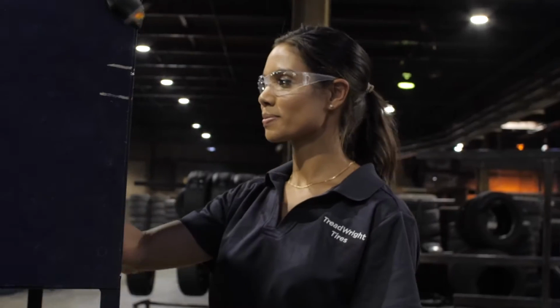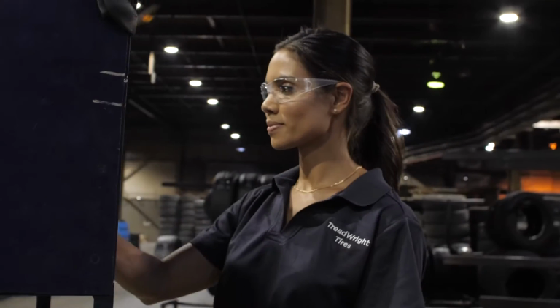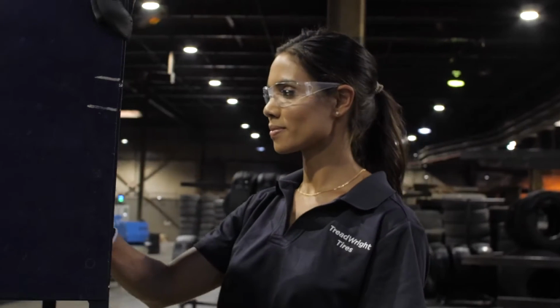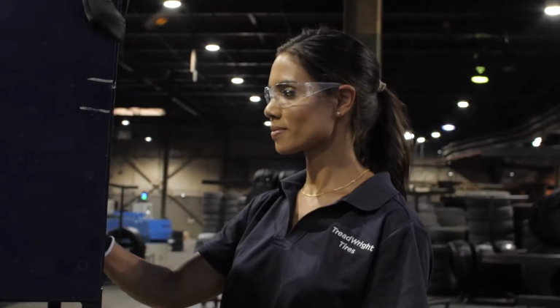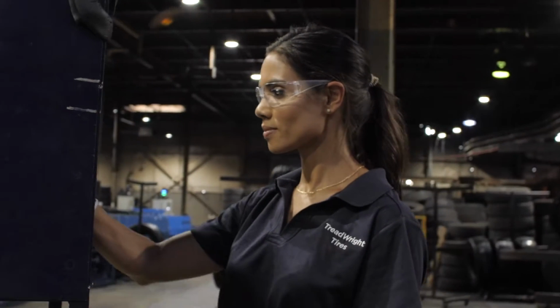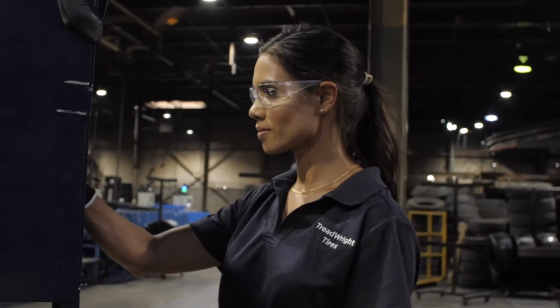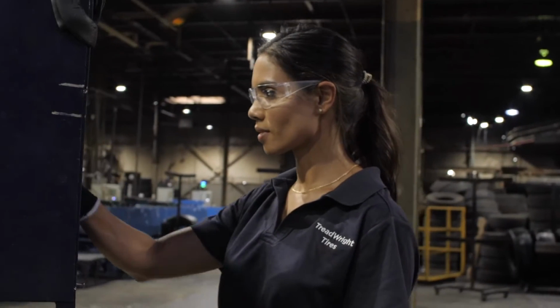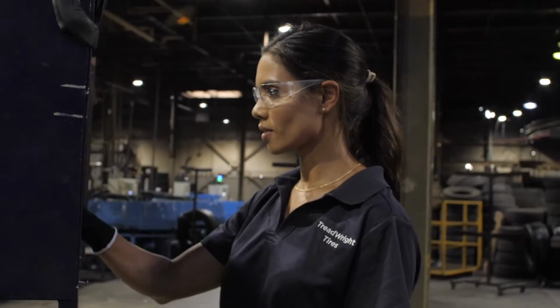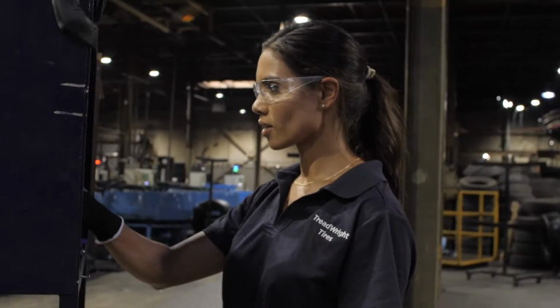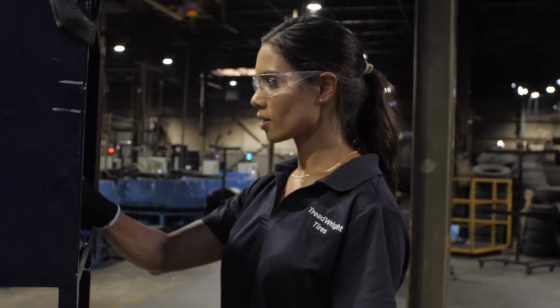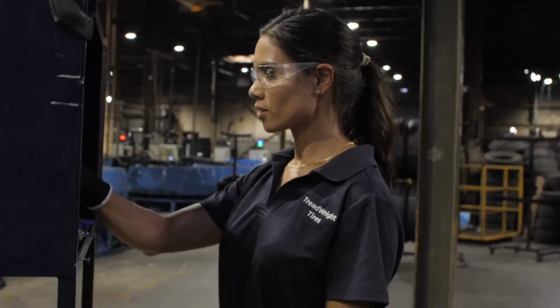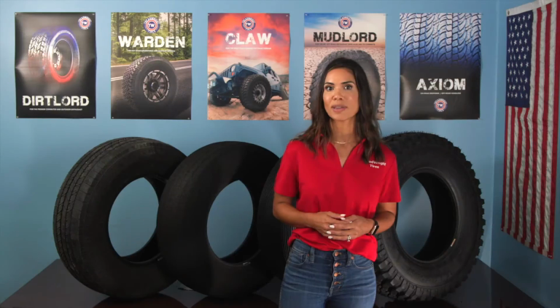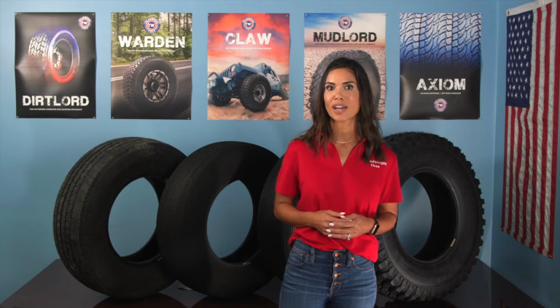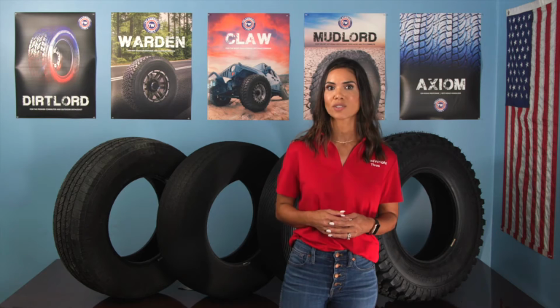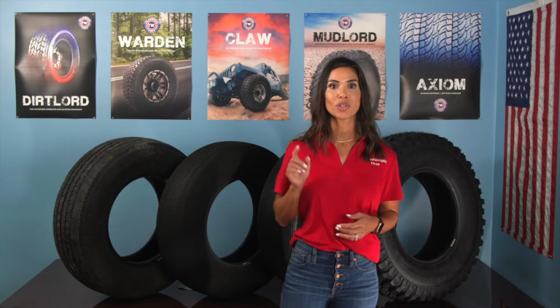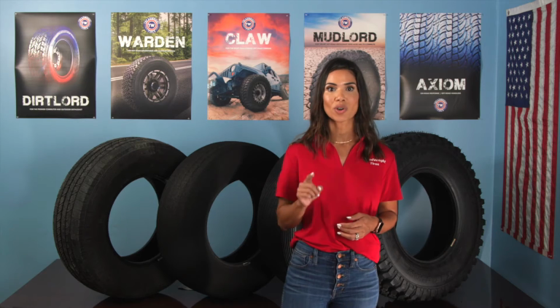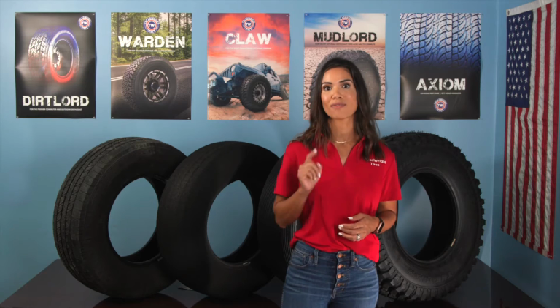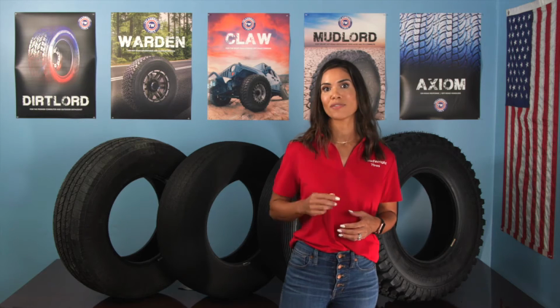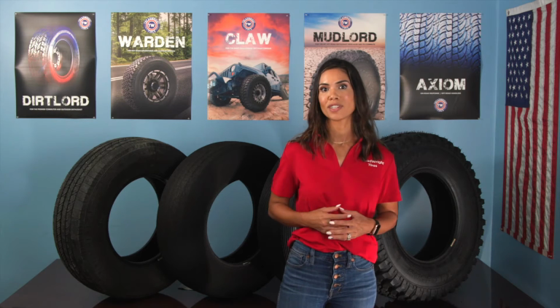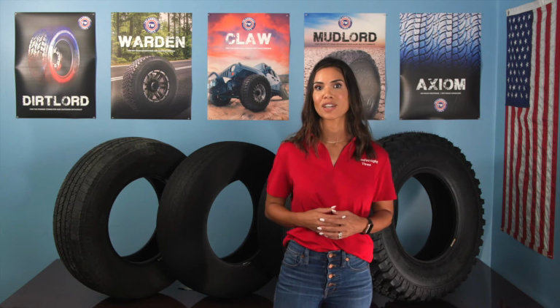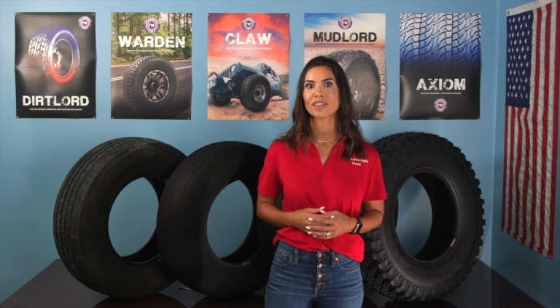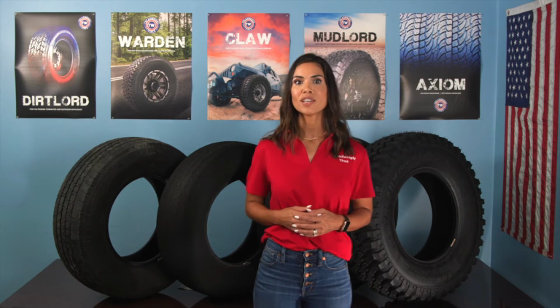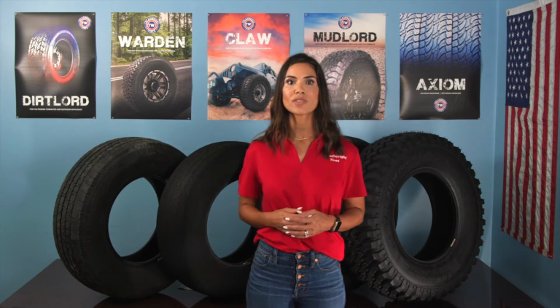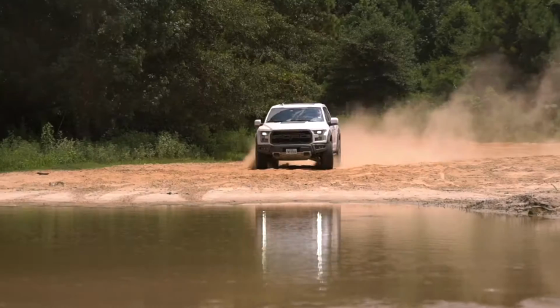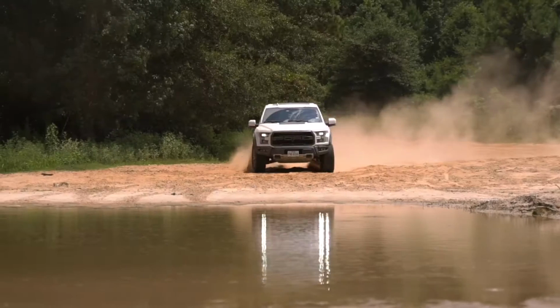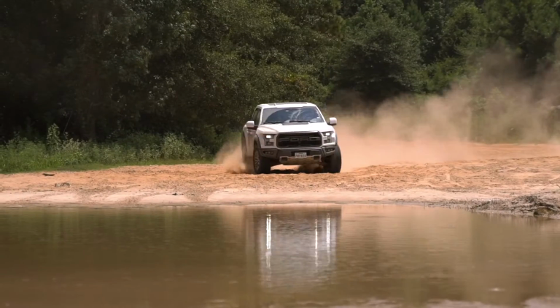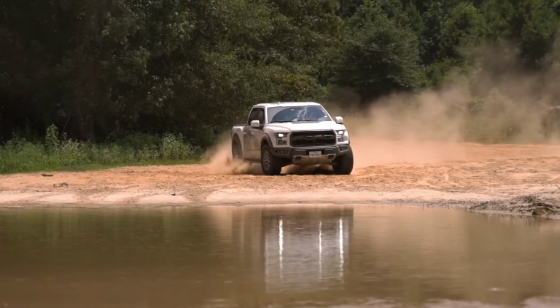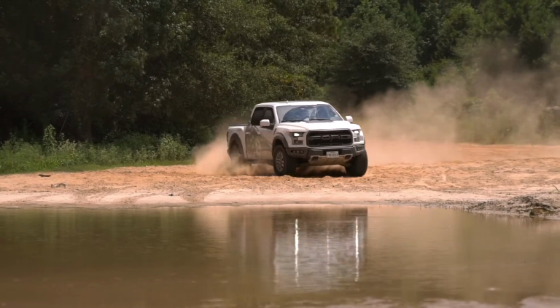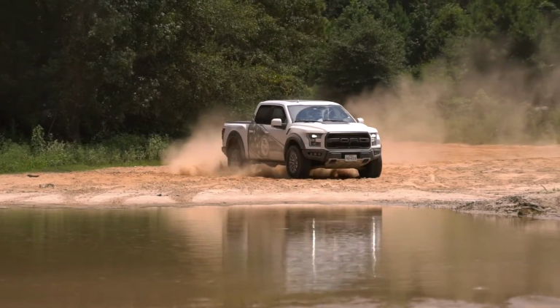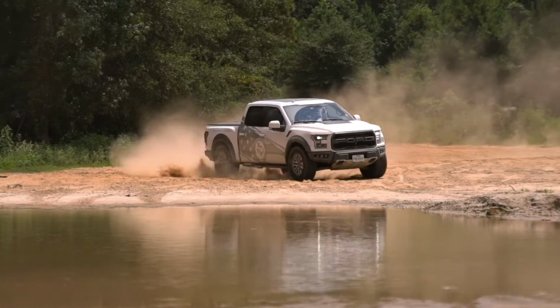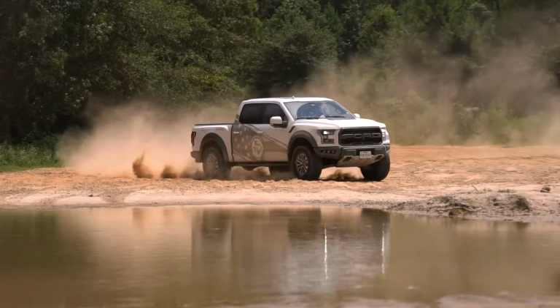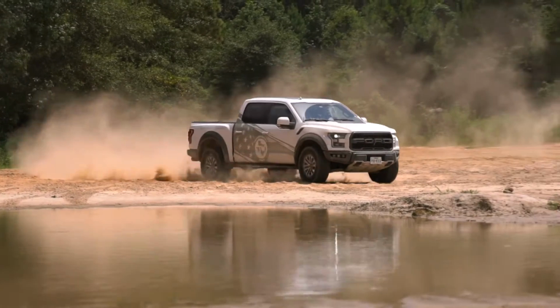I know you don't want to put some weak Chinese-made tires on your F-150 or Chevy, so let's show you a true American-made tire option.